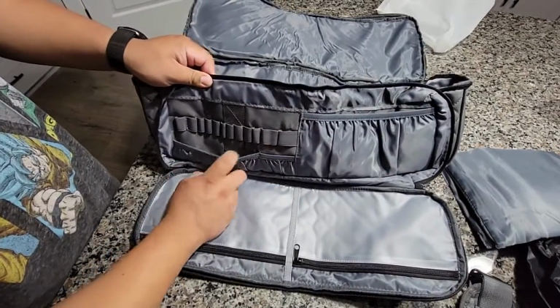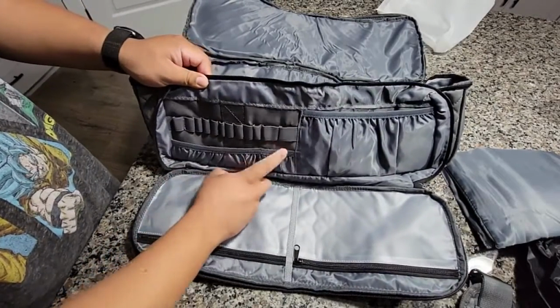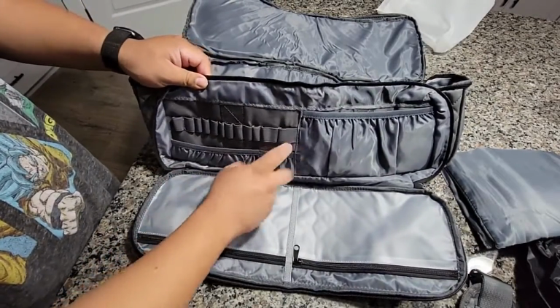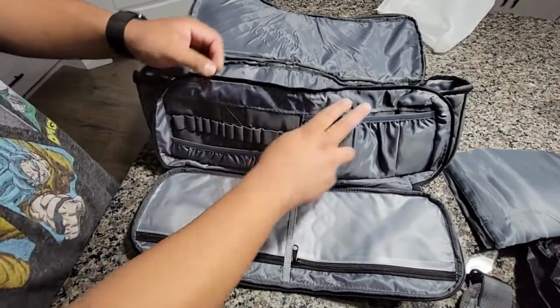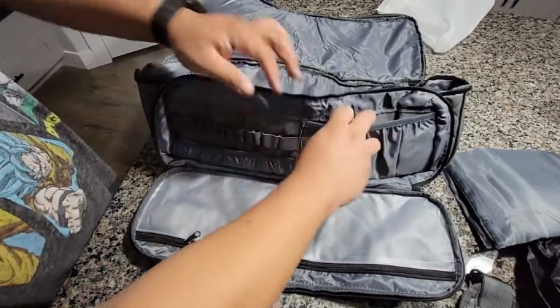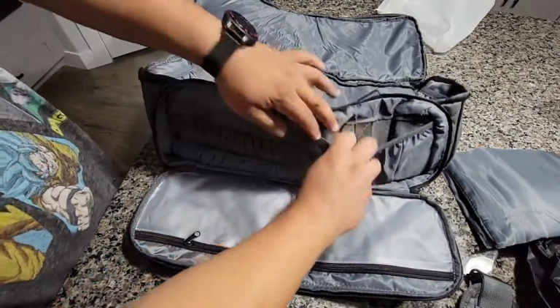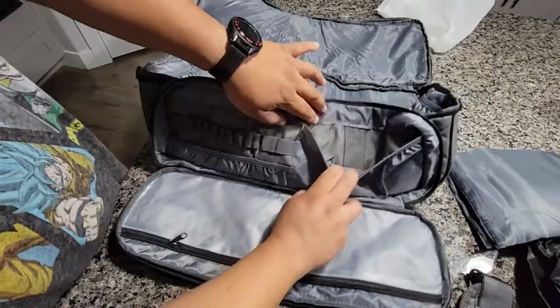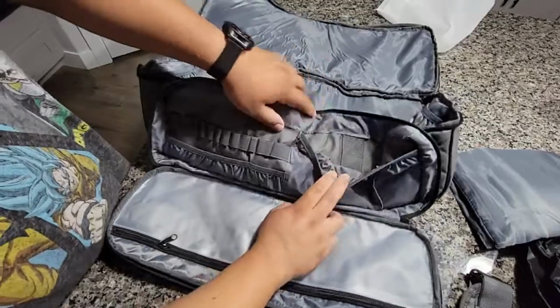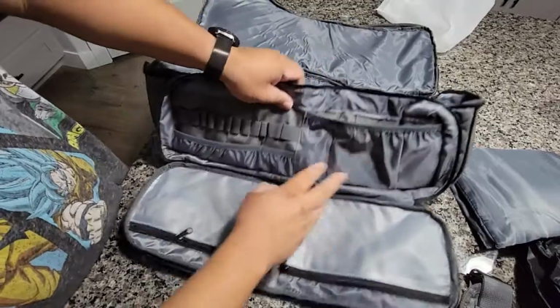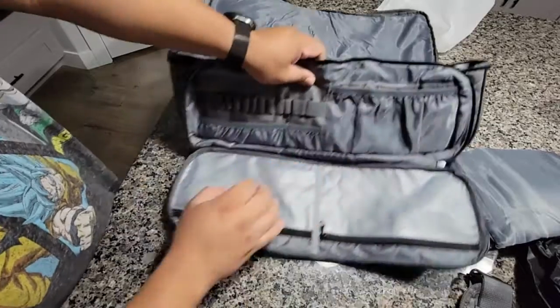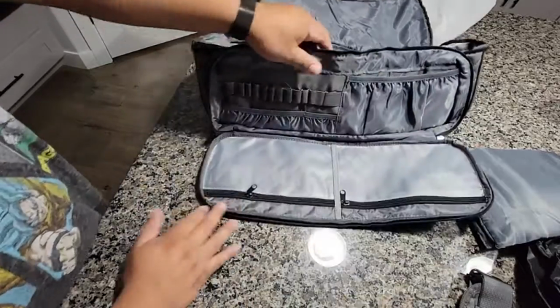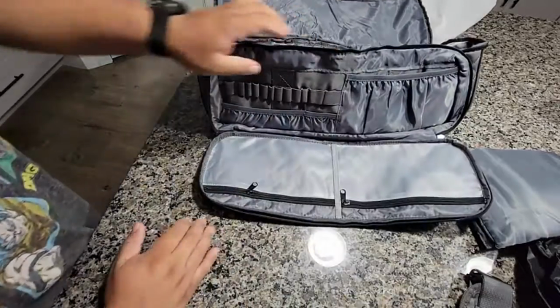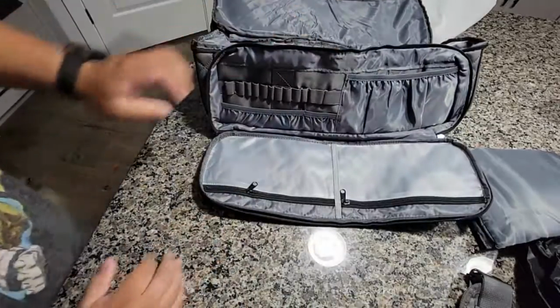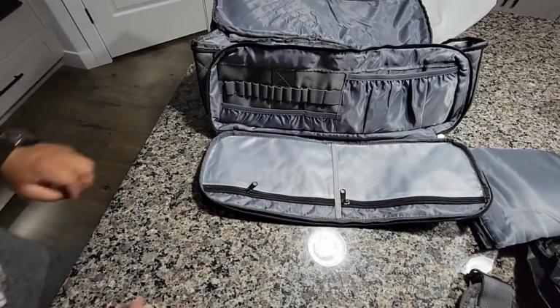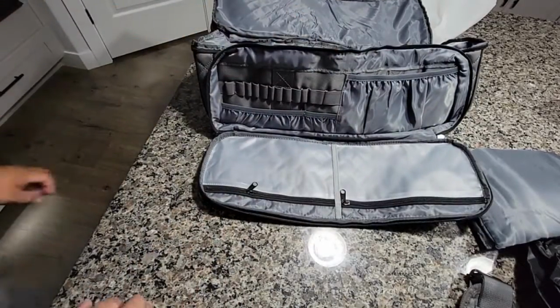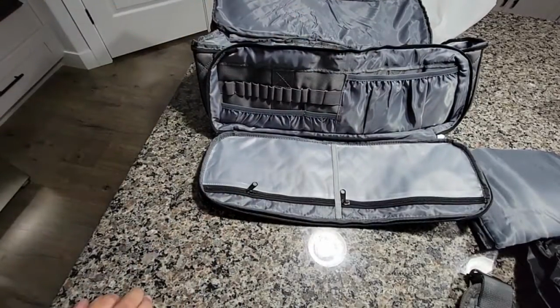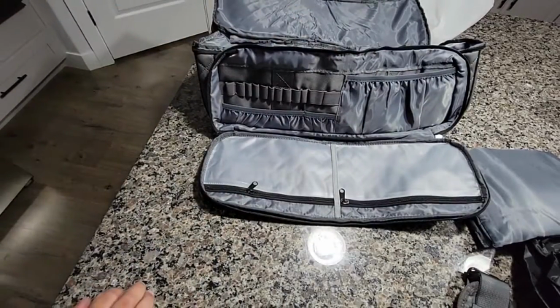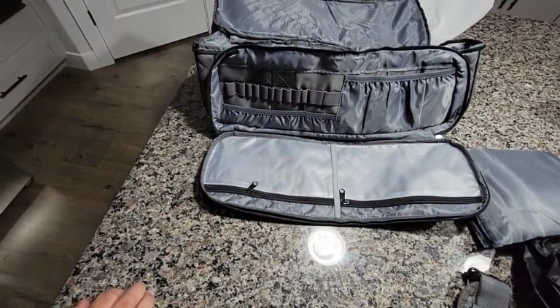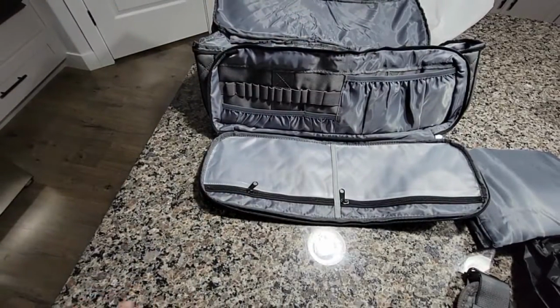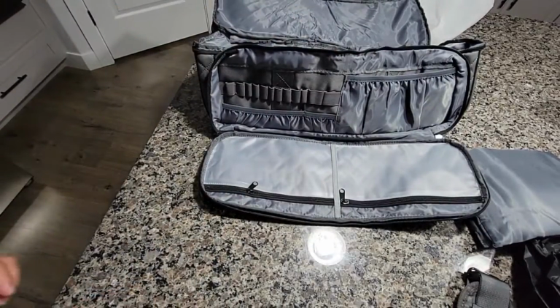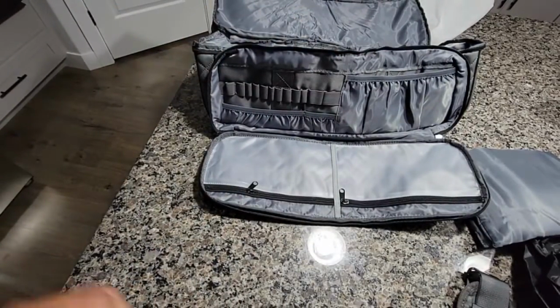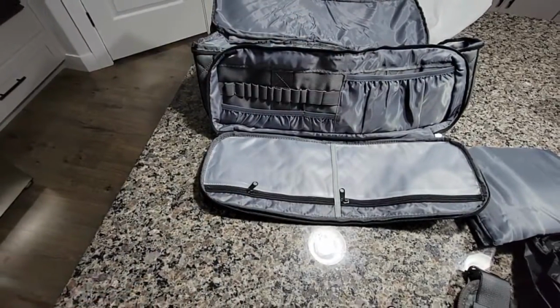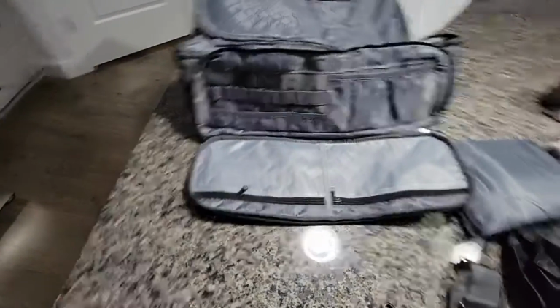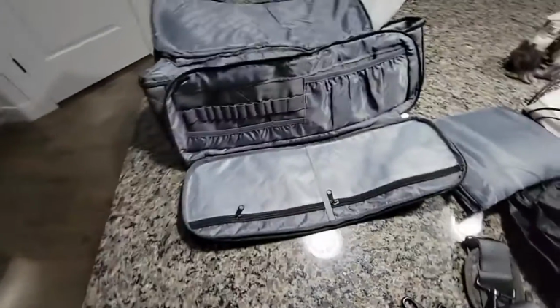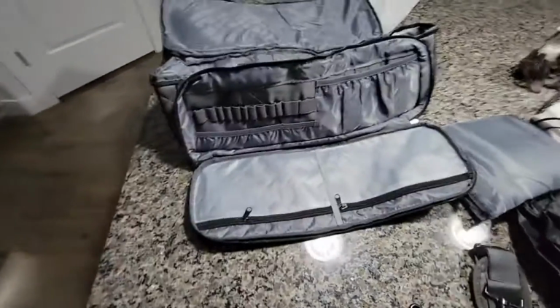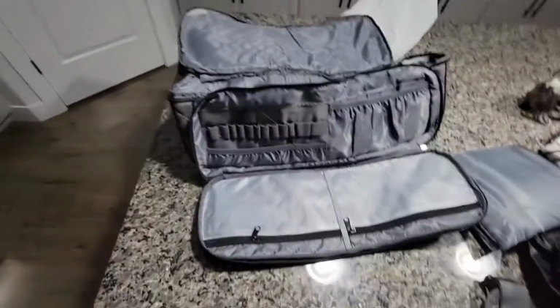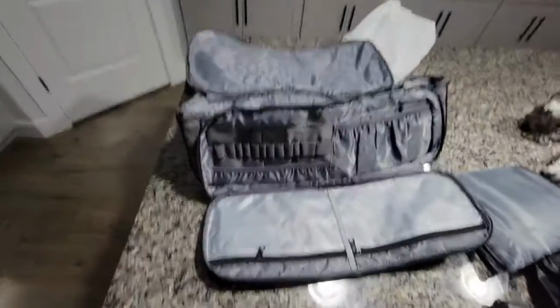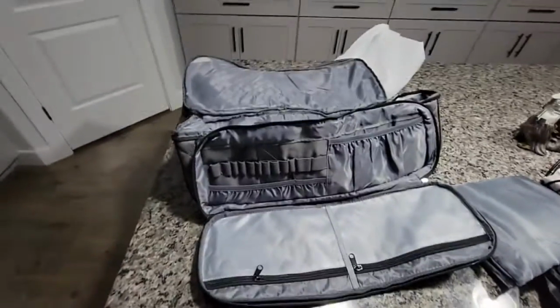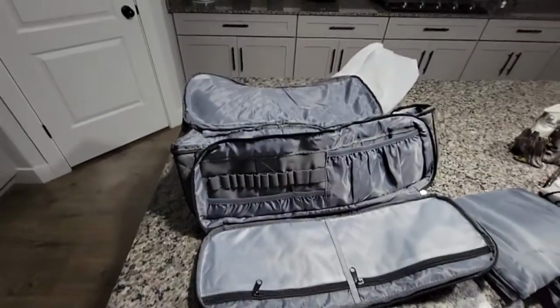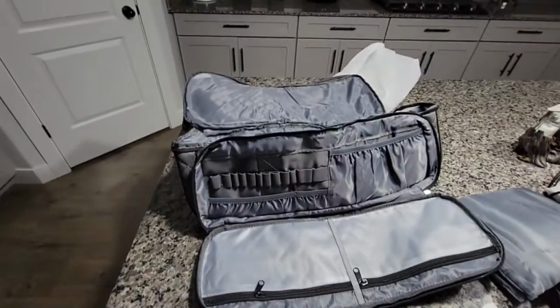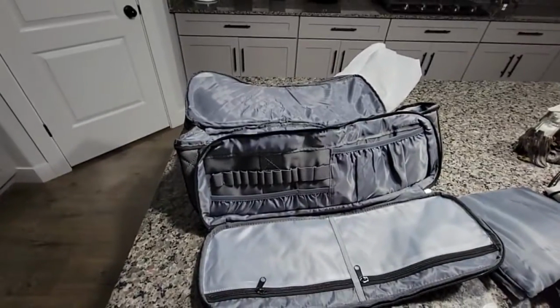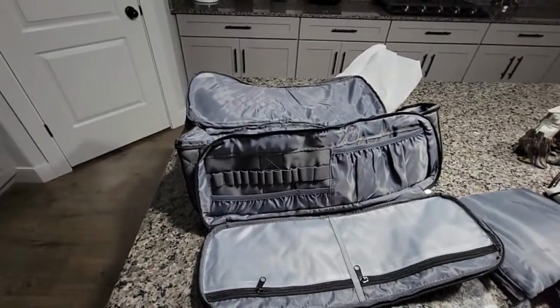A little more pockets in here, so yeah, tons and tons of pockets for this thing. Thank you.